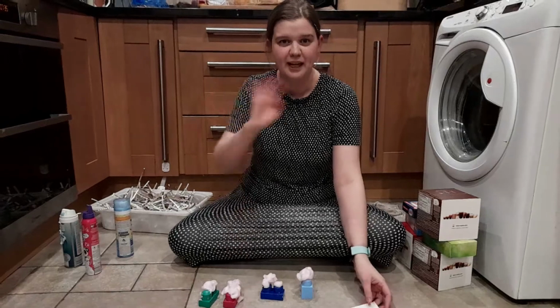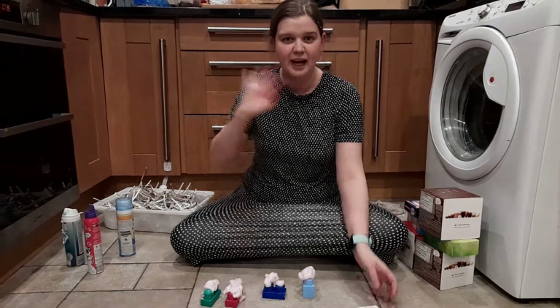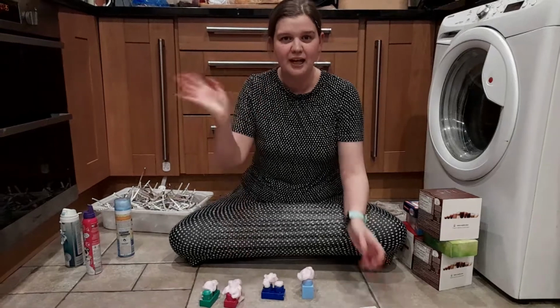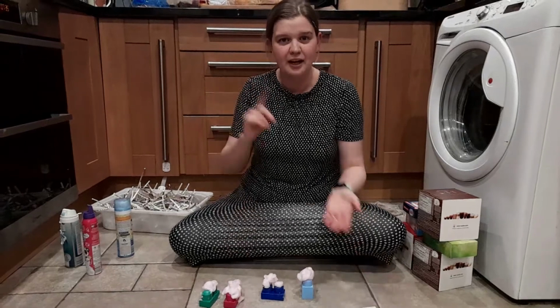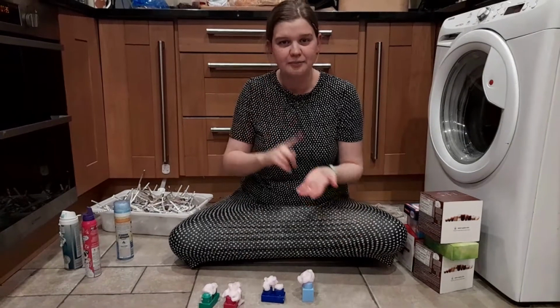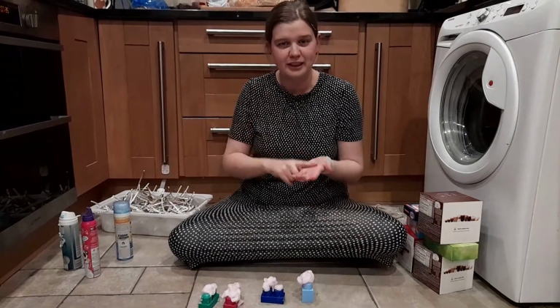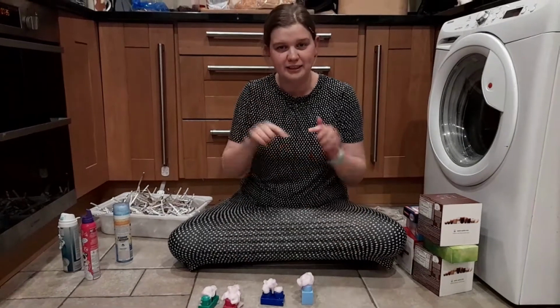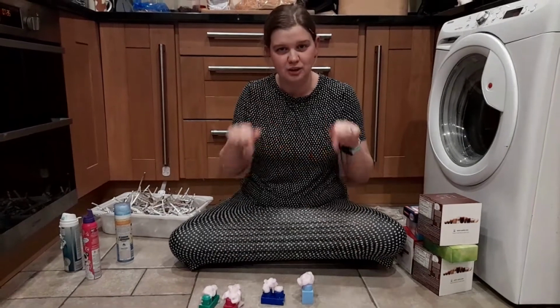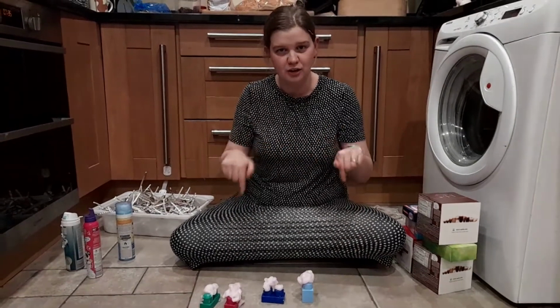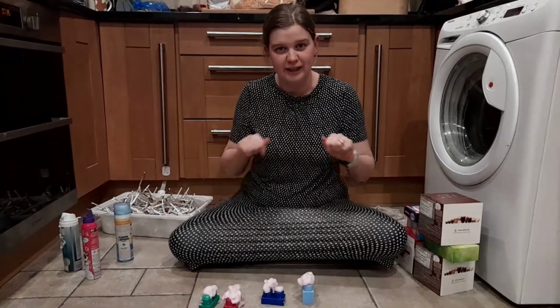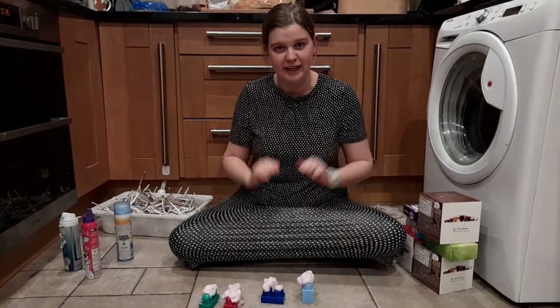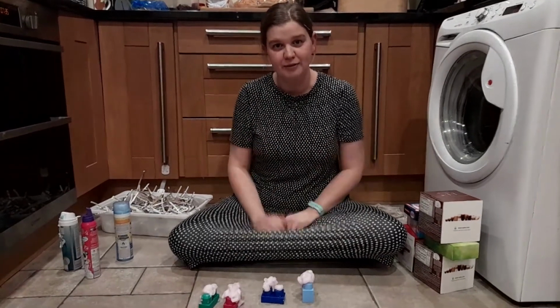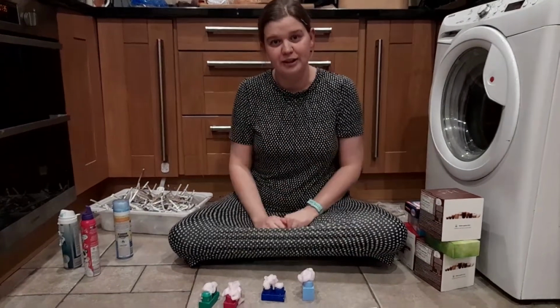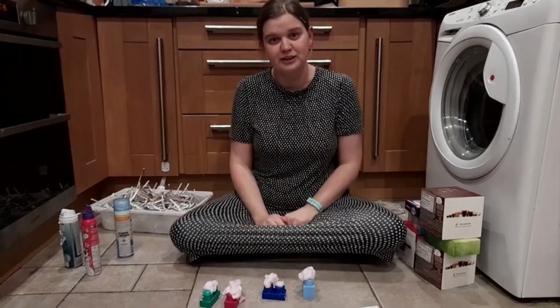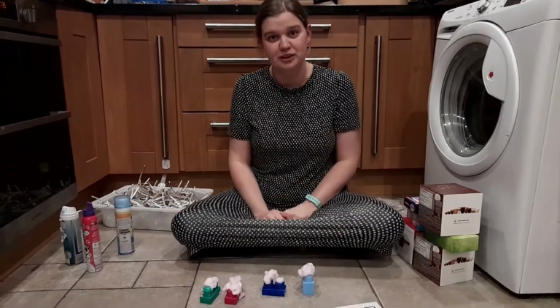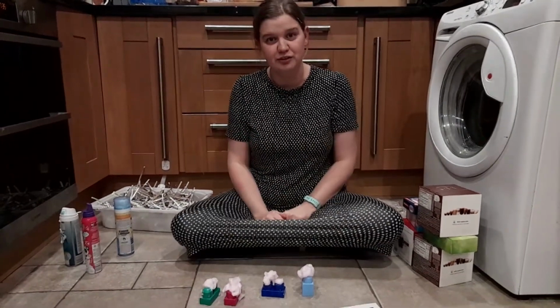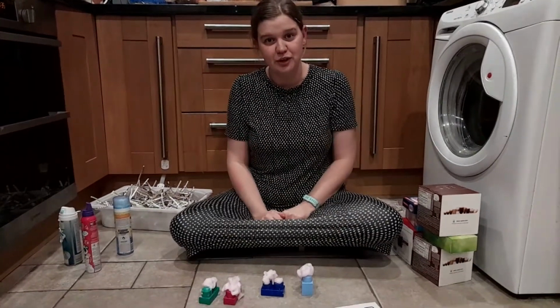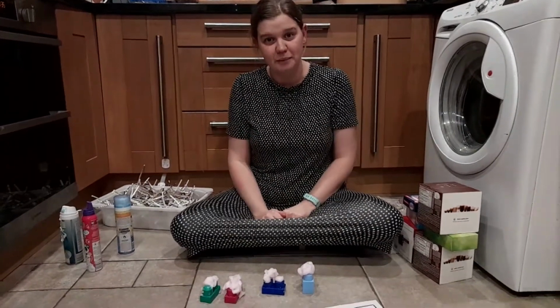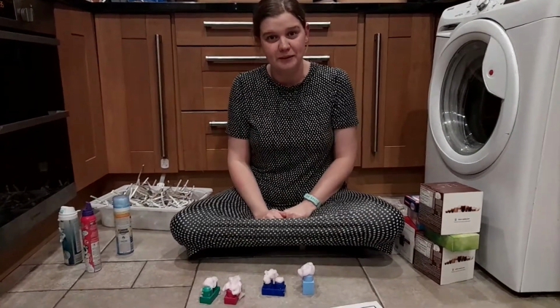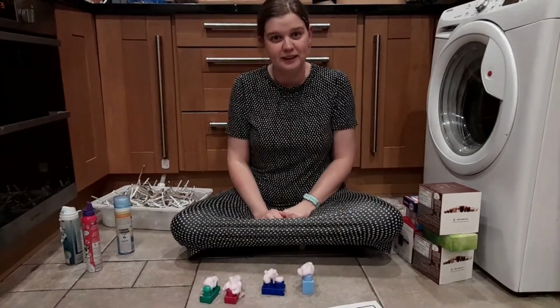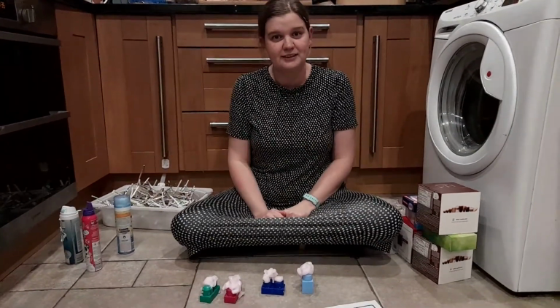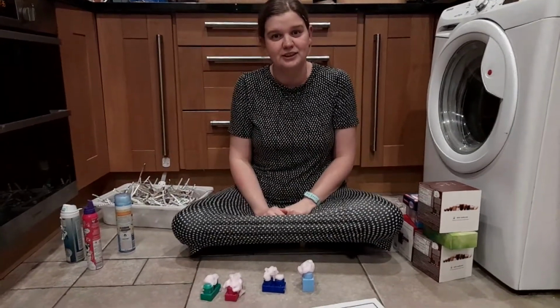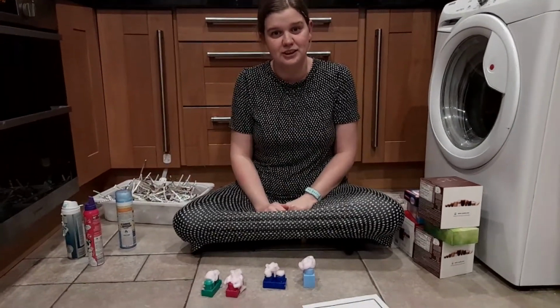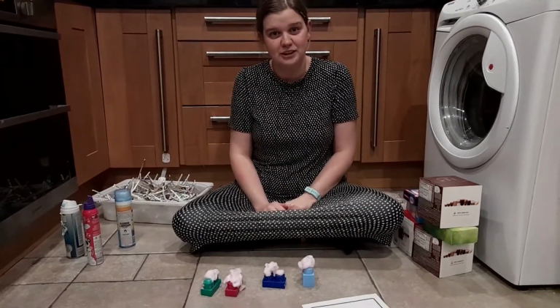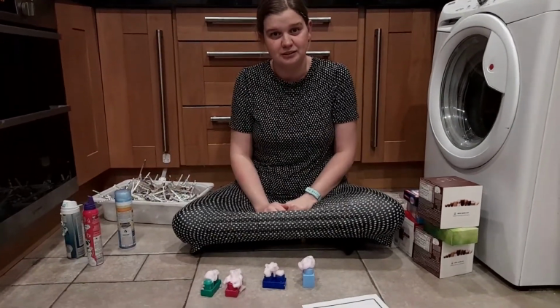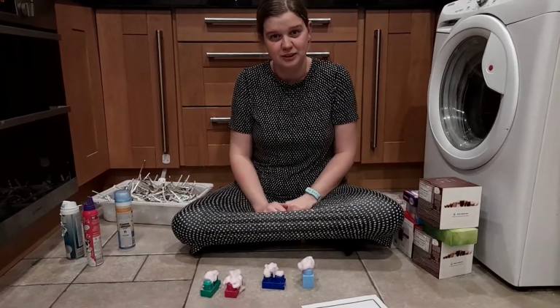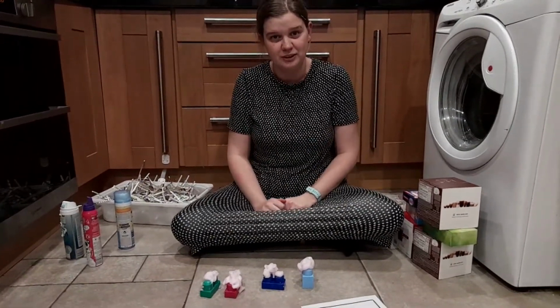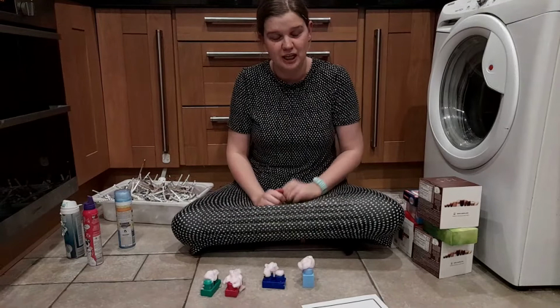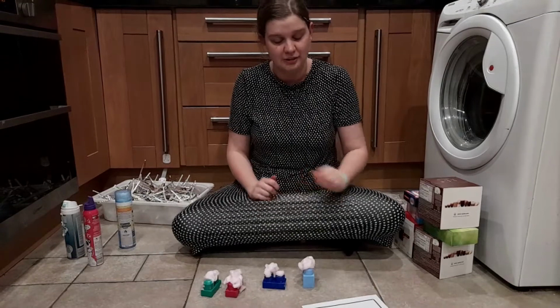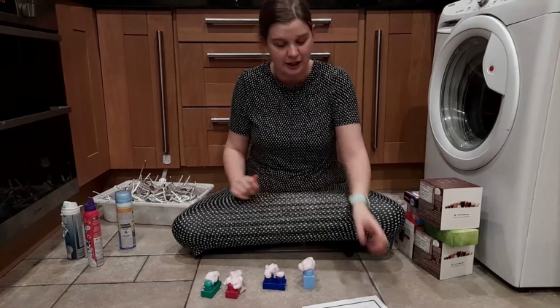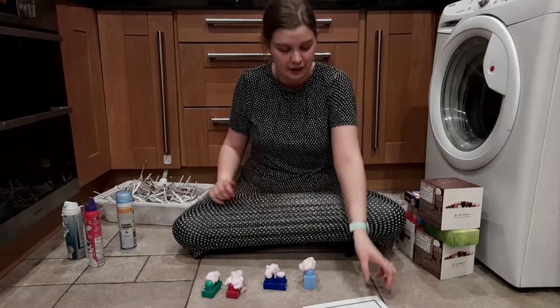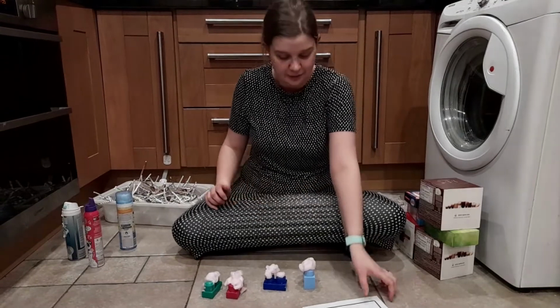Hello, it's Laura here. We're going to look at a few building activities you can do with your child at home.